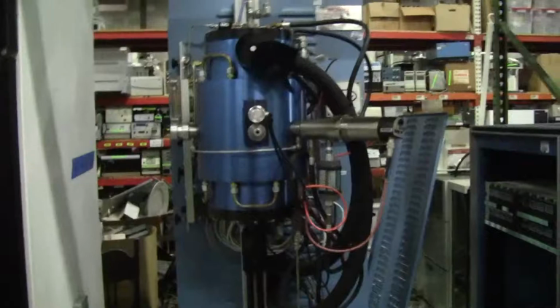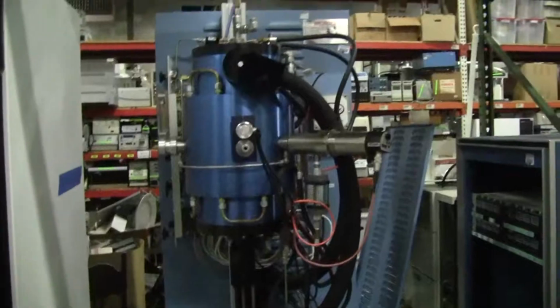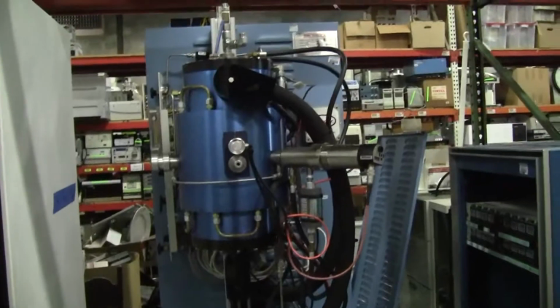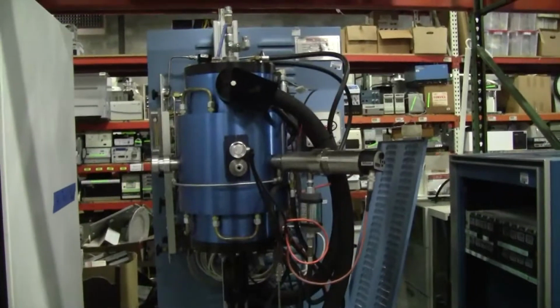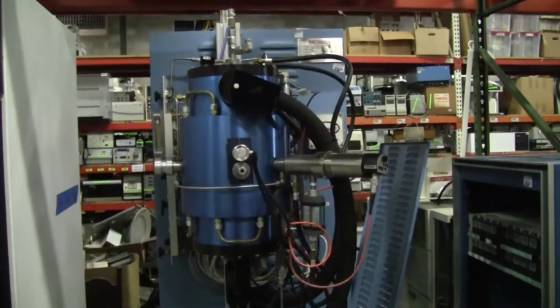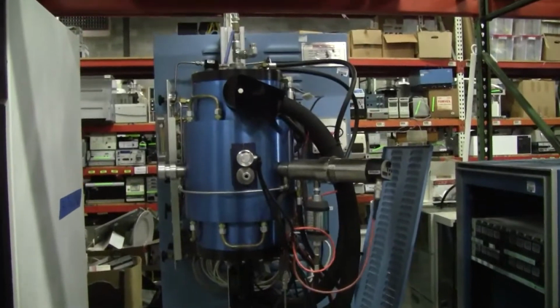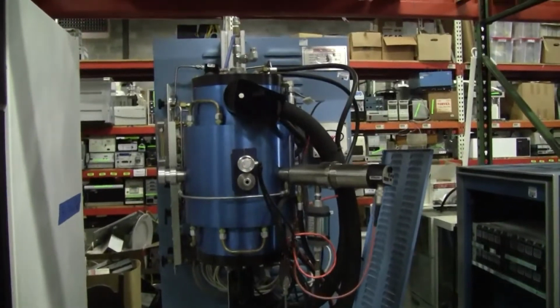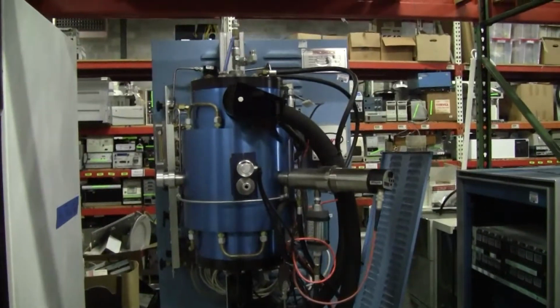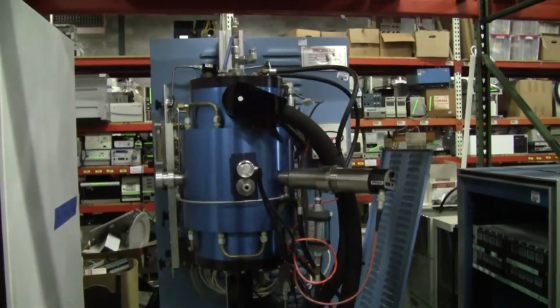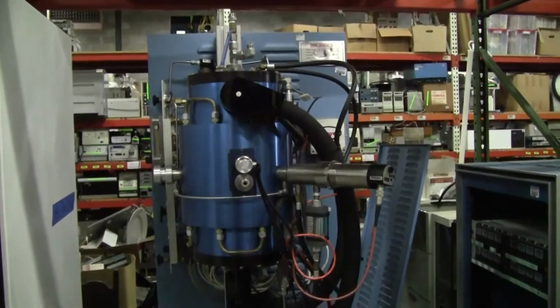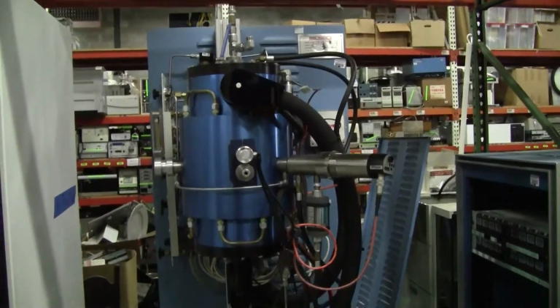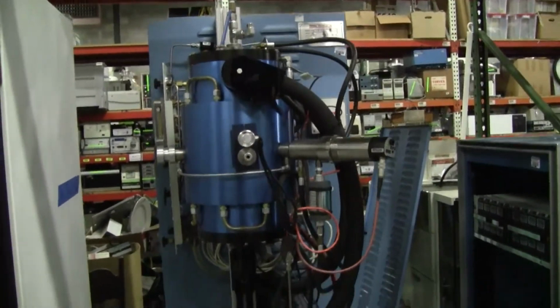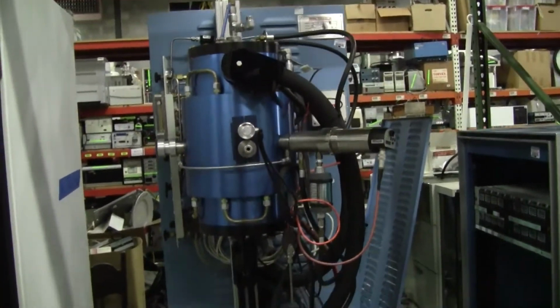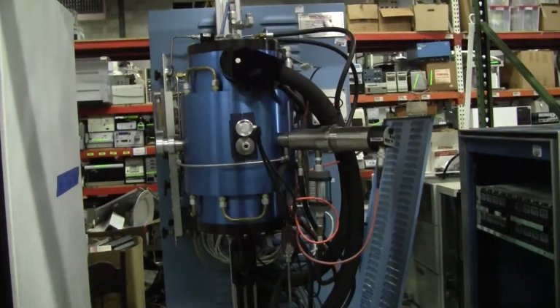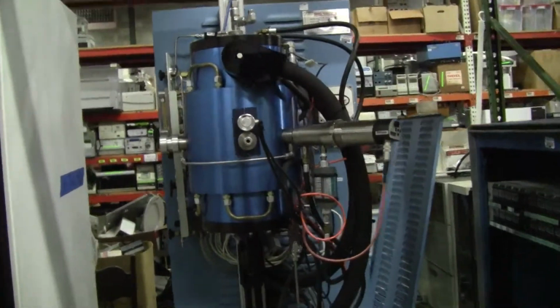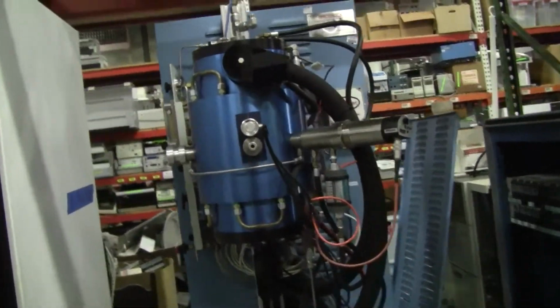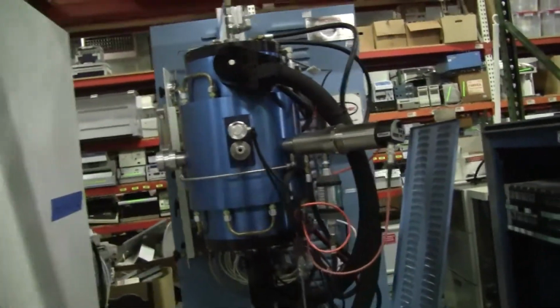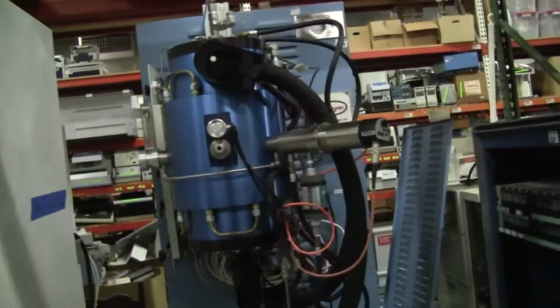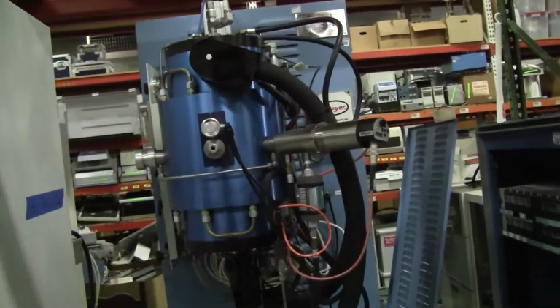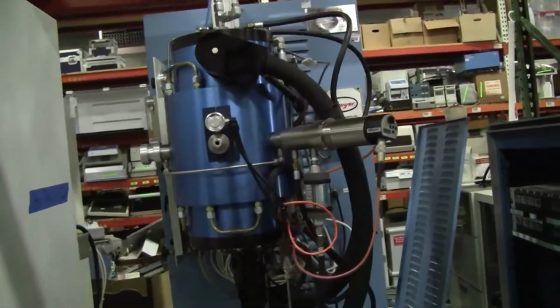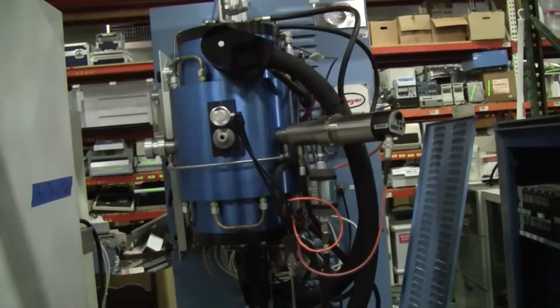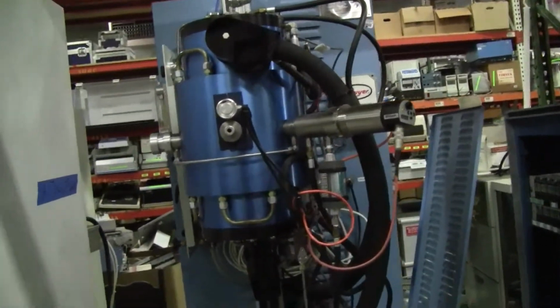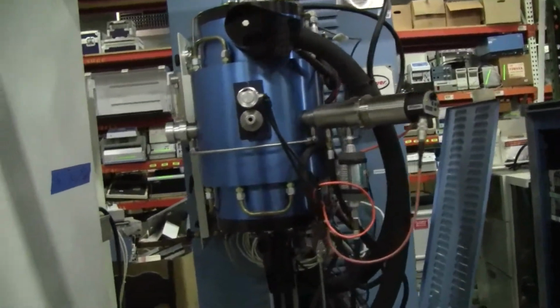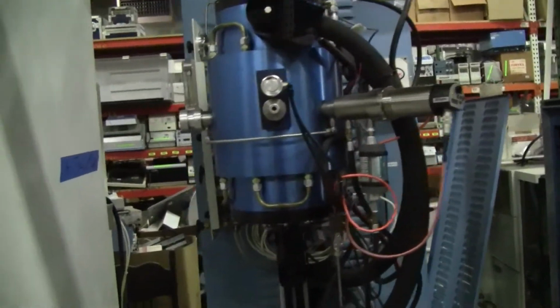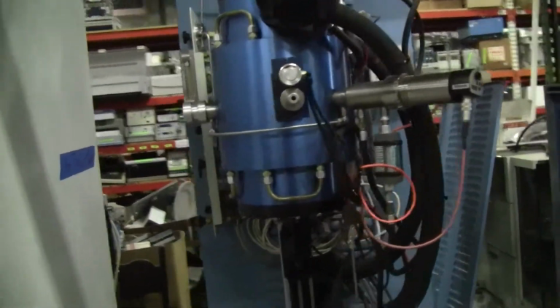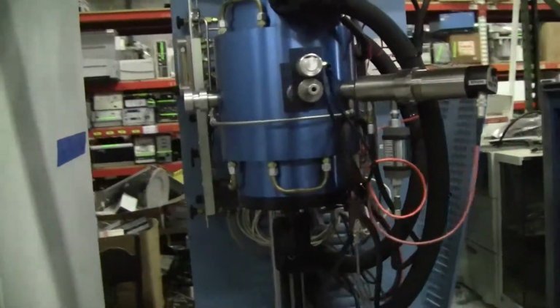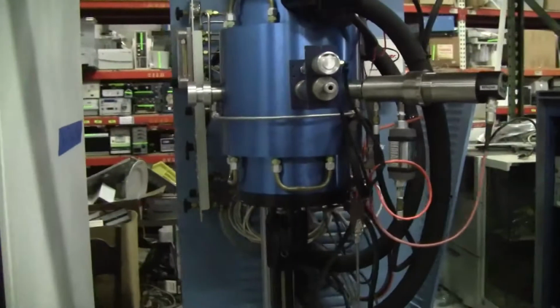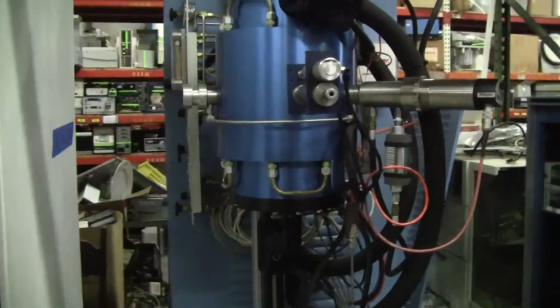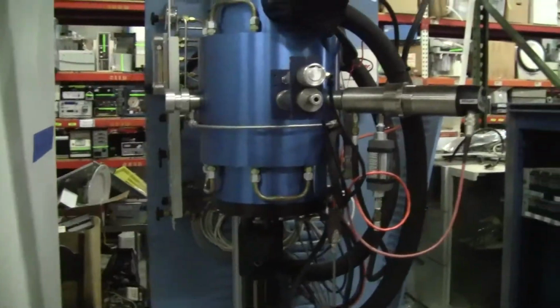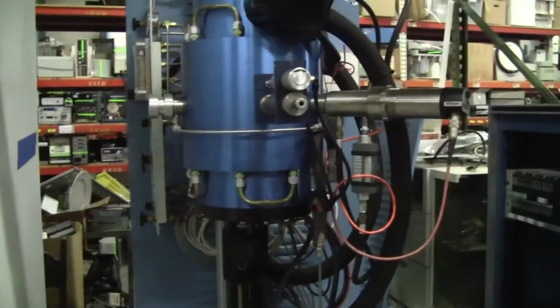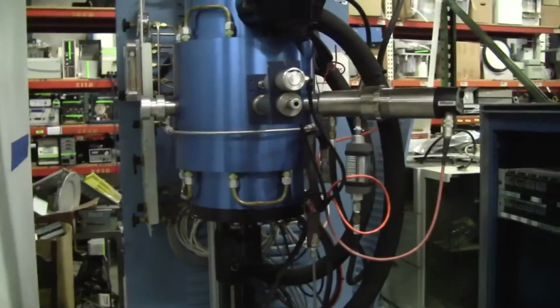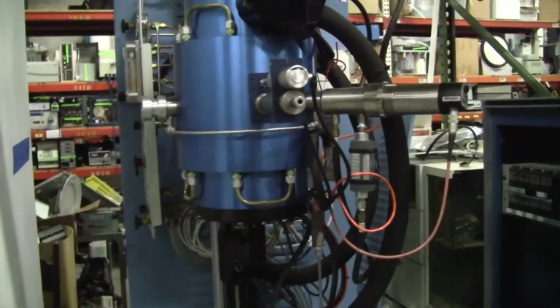Hi, this is Michael Natow from Hi-Tech Trader. Today we're looking at the high-temperature vacuum furnace.